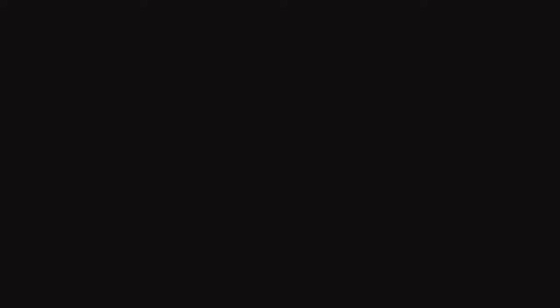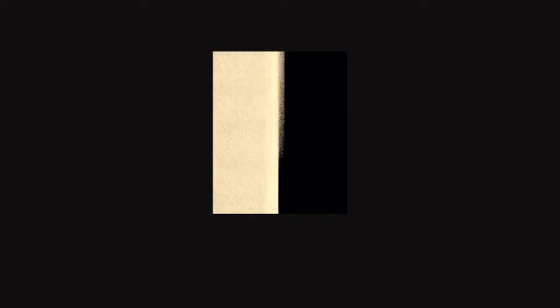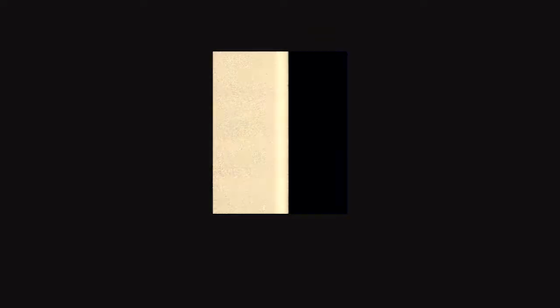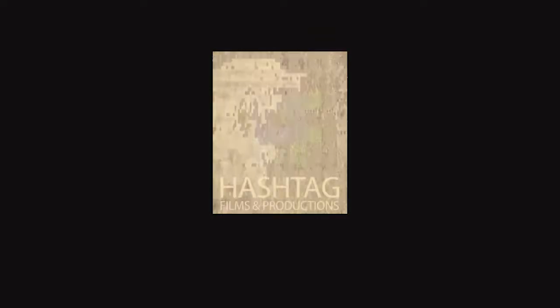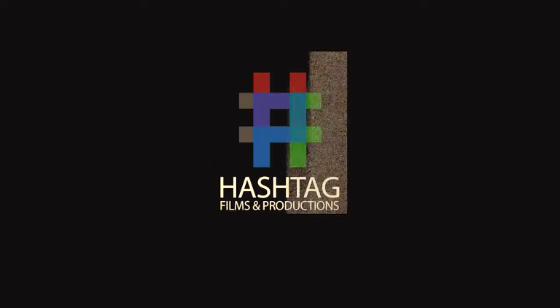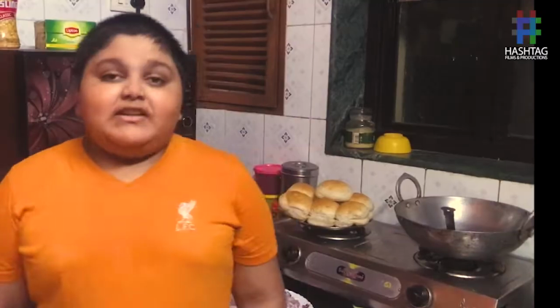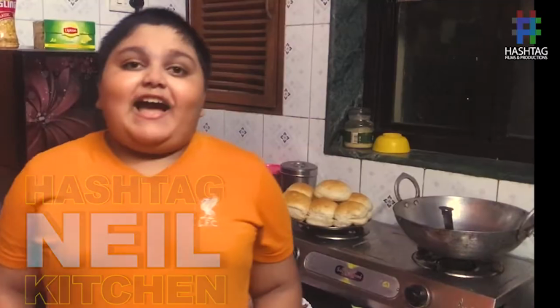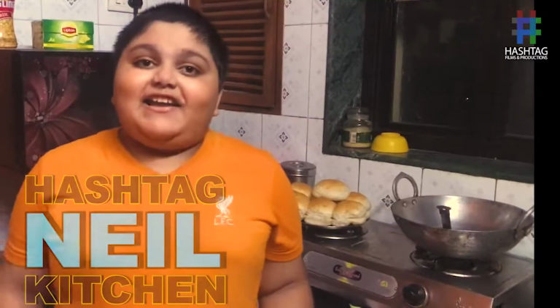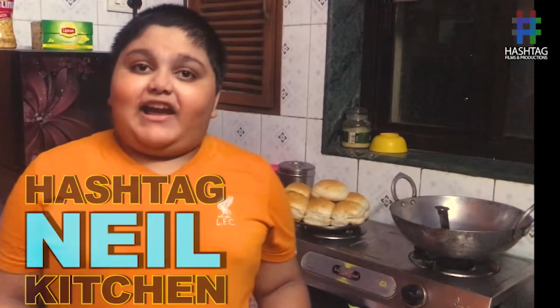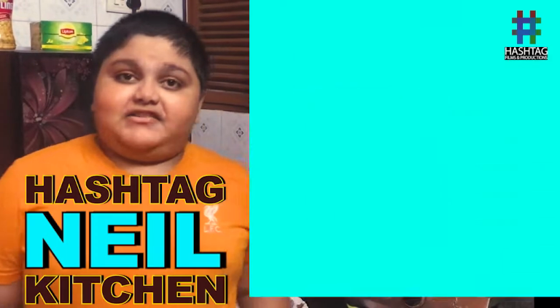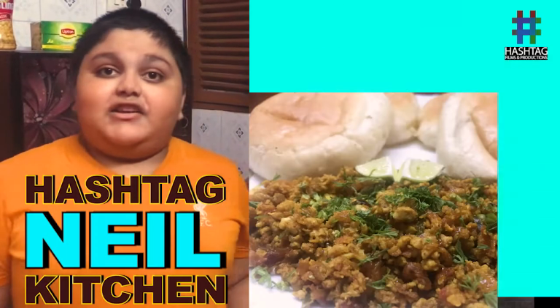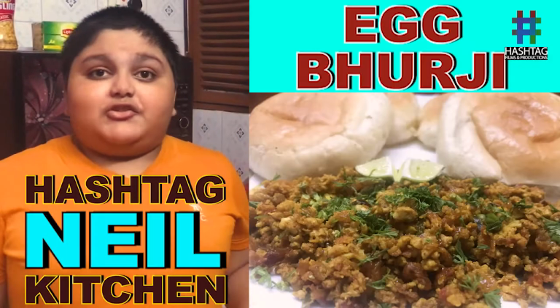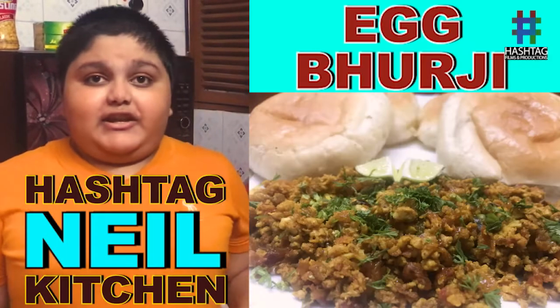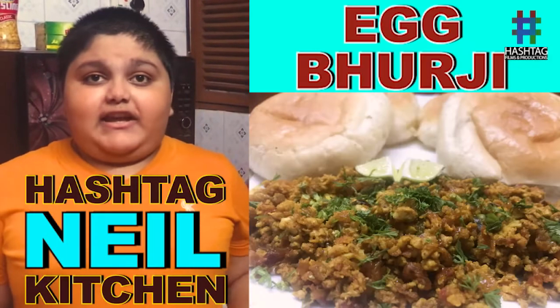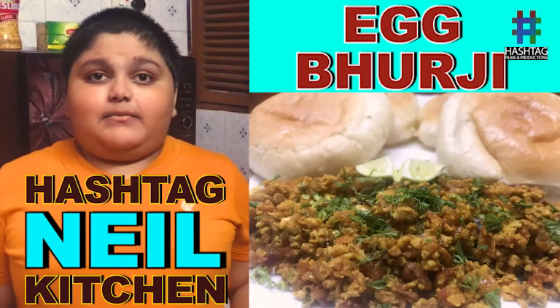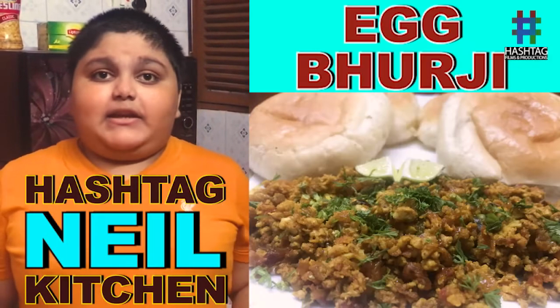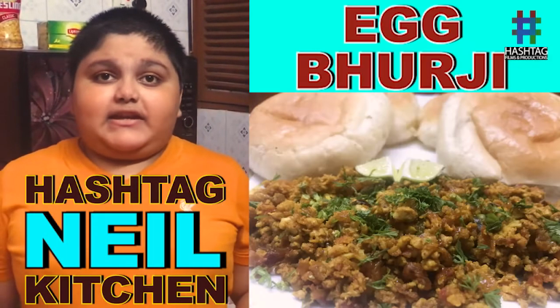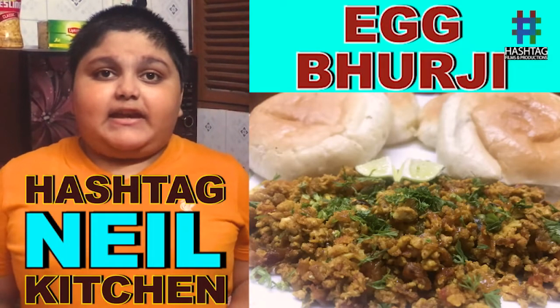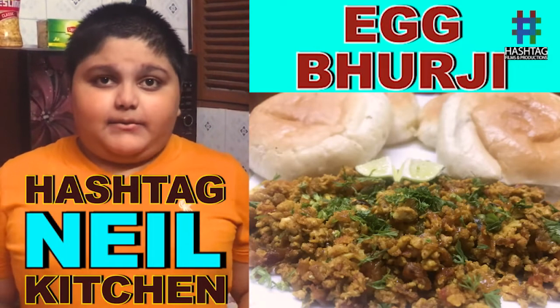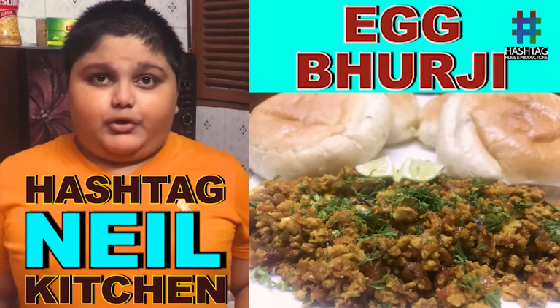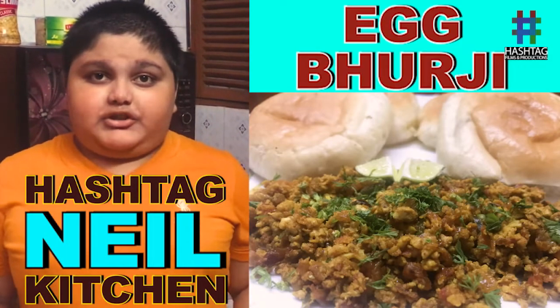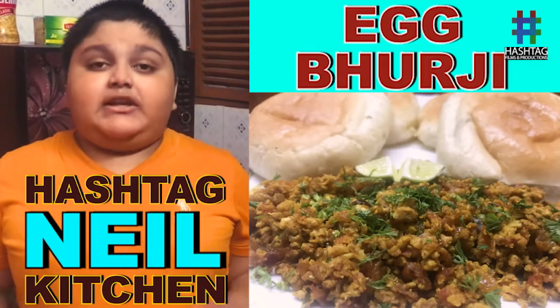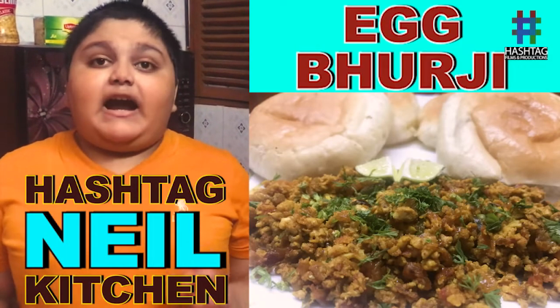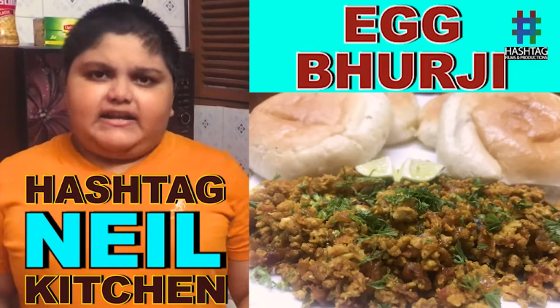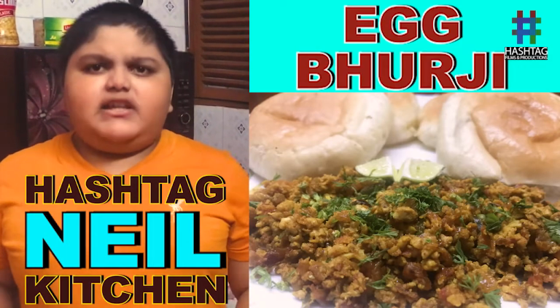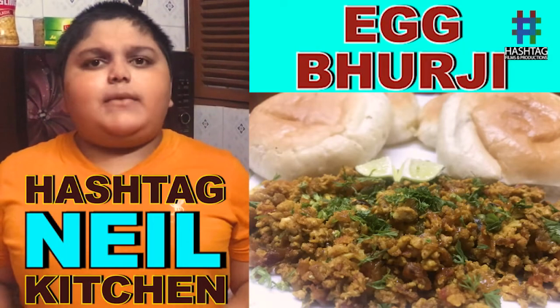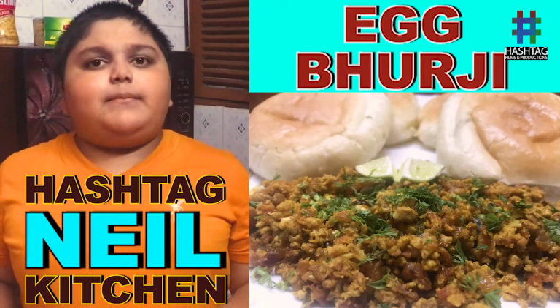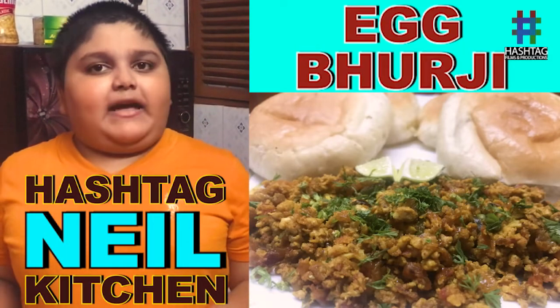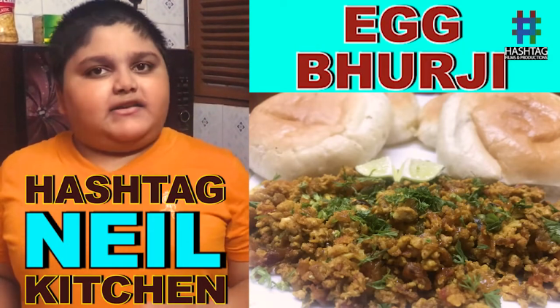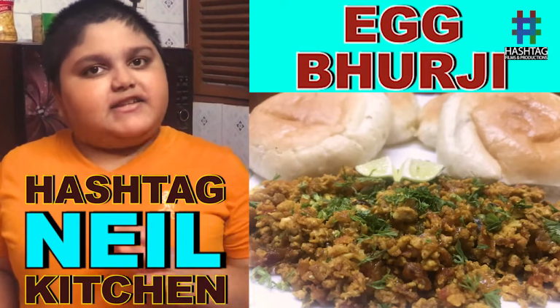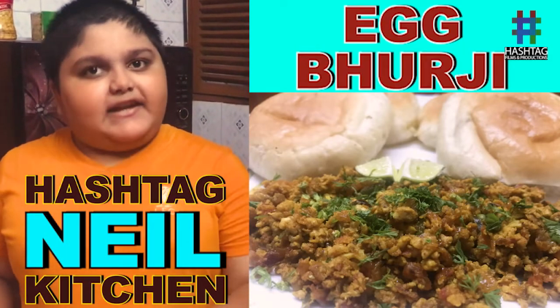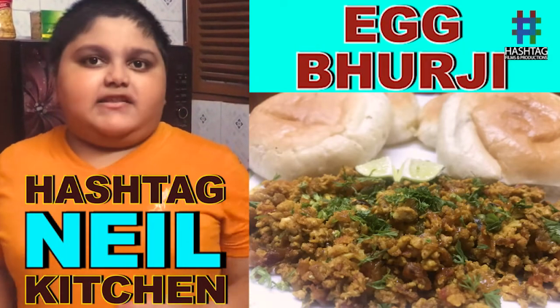Hi guys, today I am making egg bhurji under my parents' guidance.